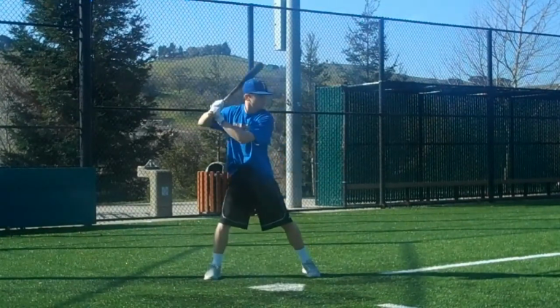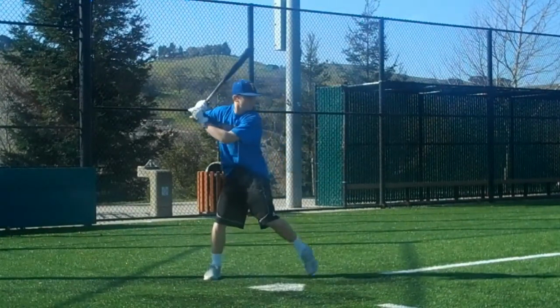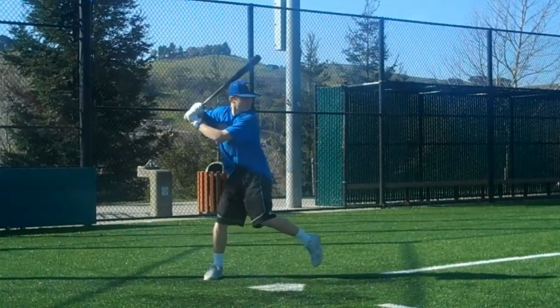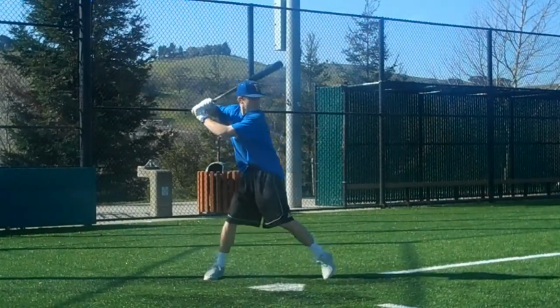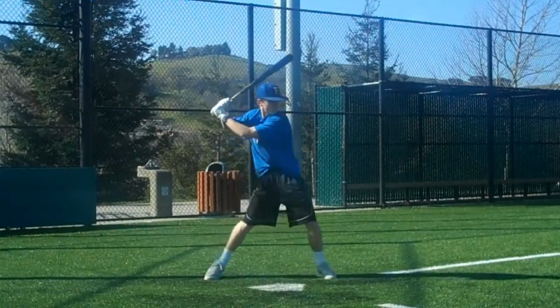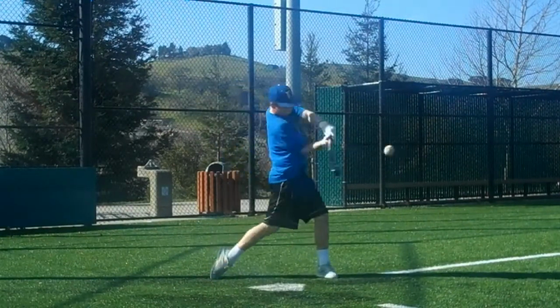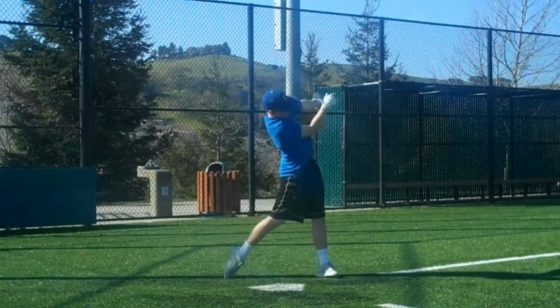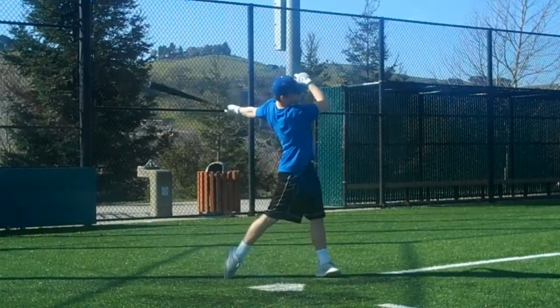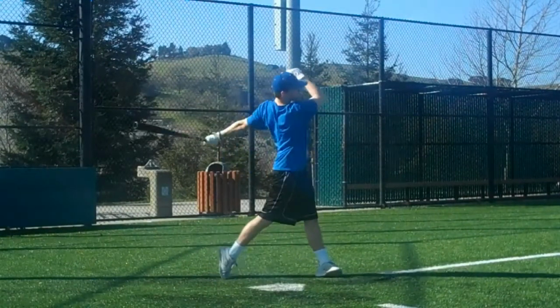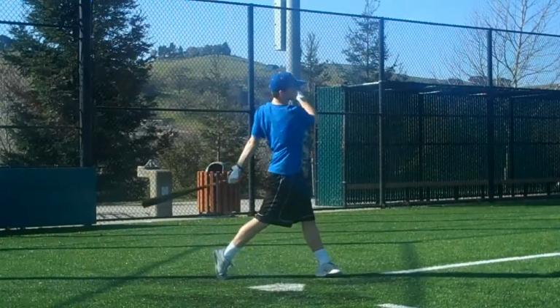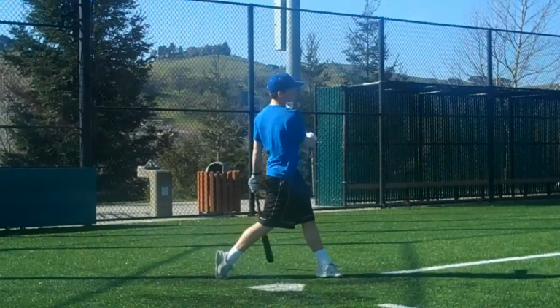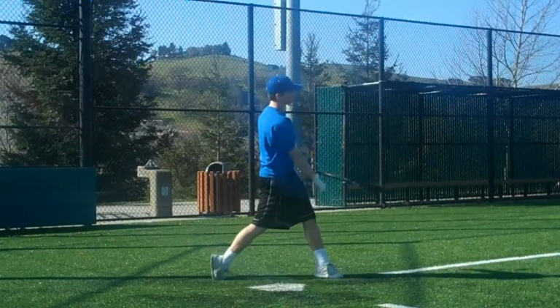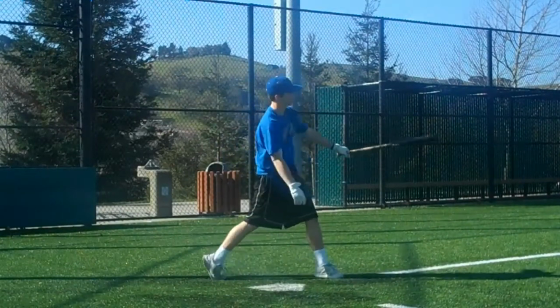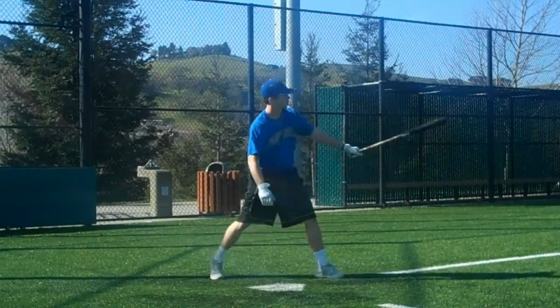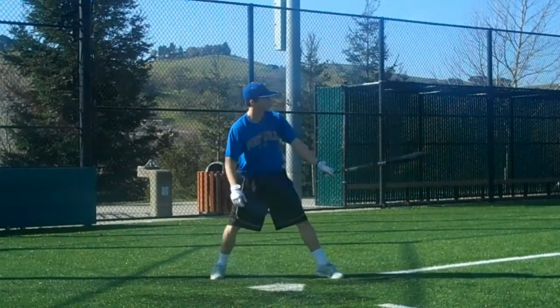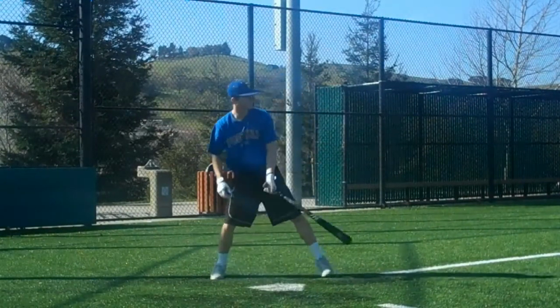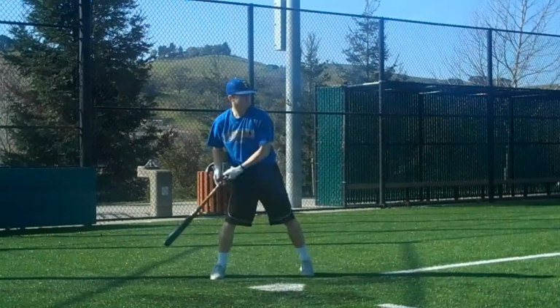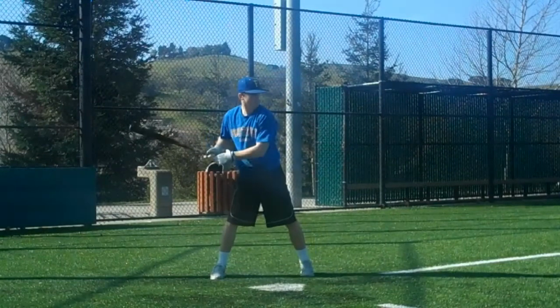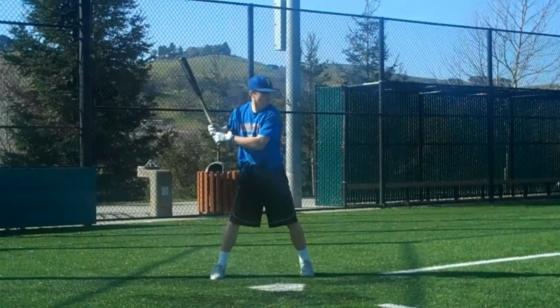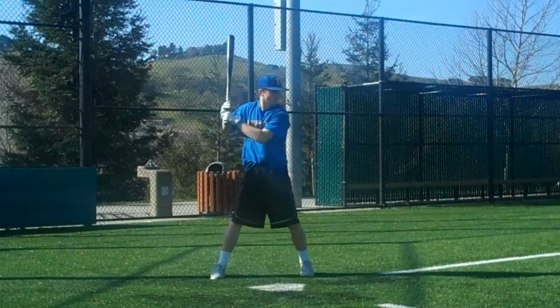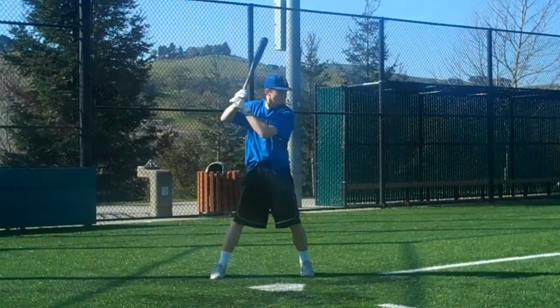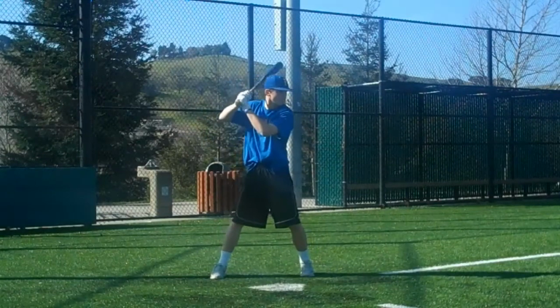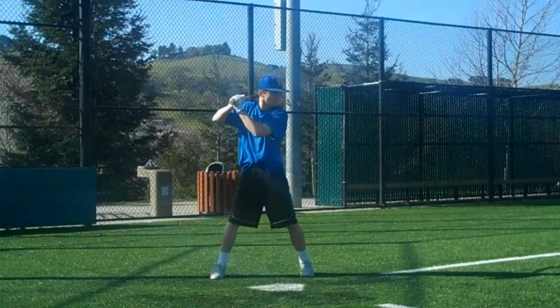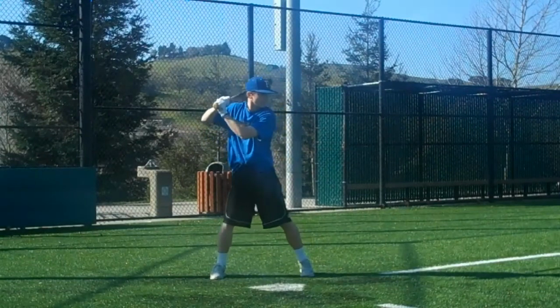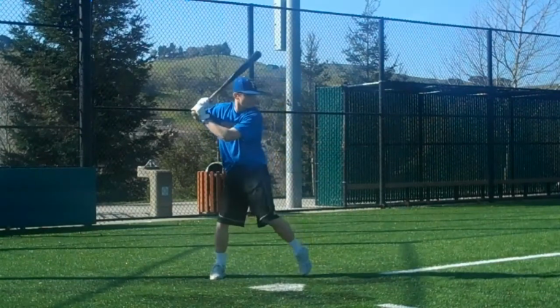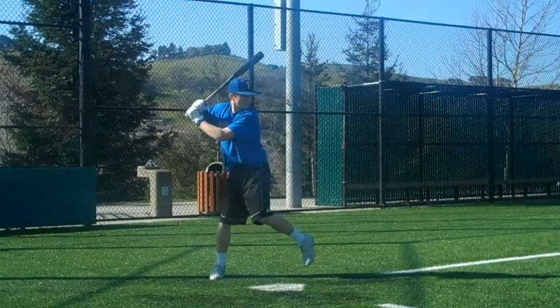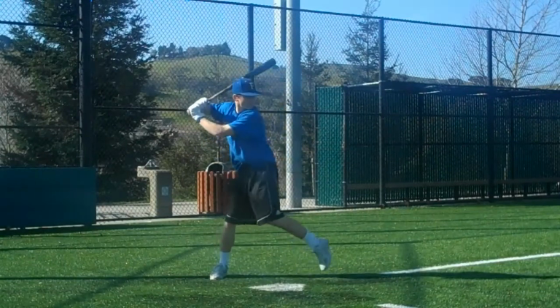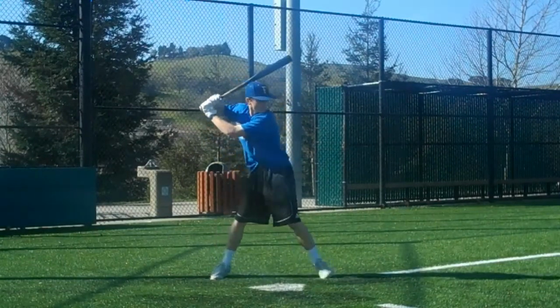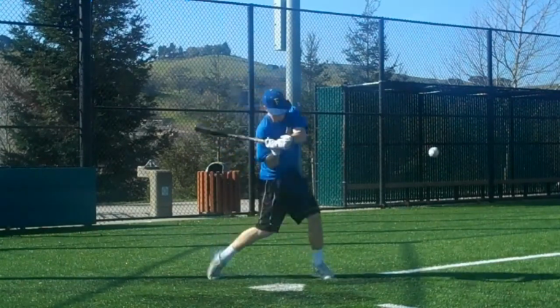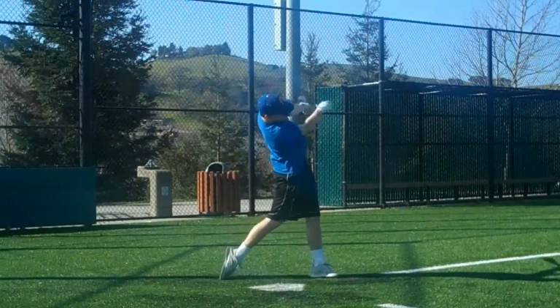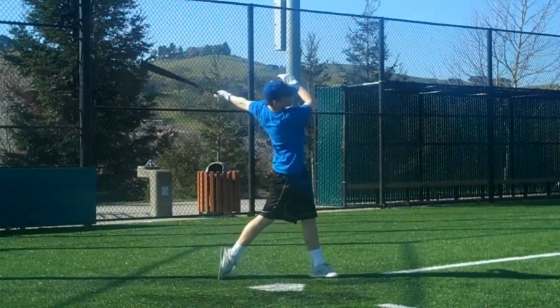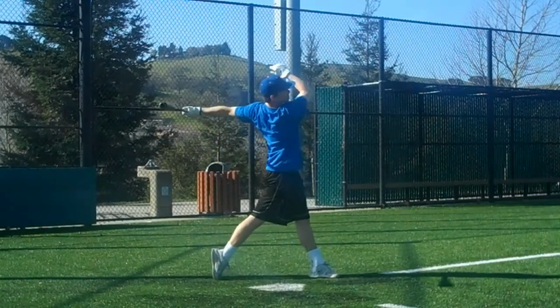I want you to get the elbow up, point the butt end down low.